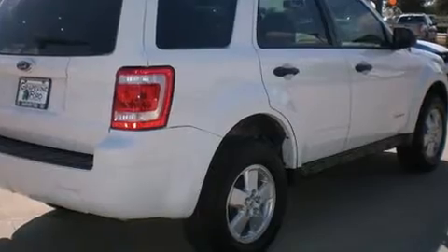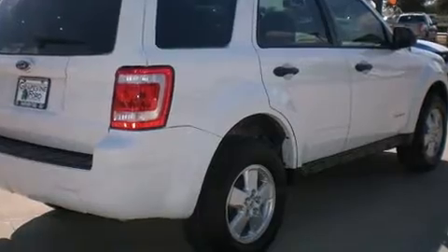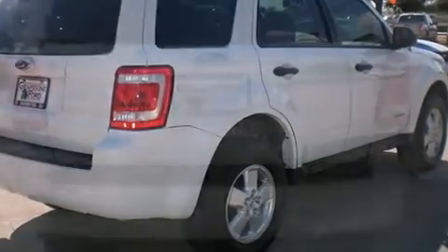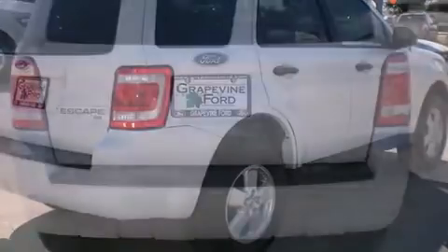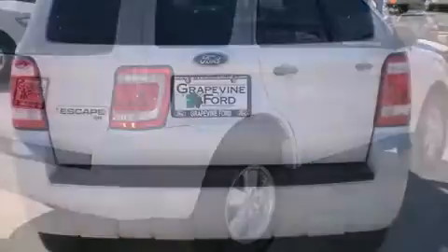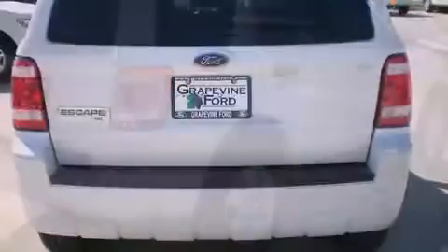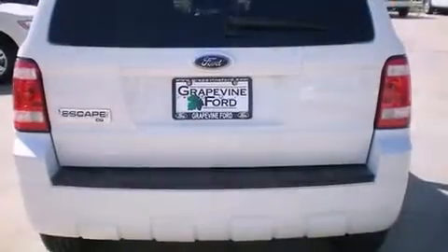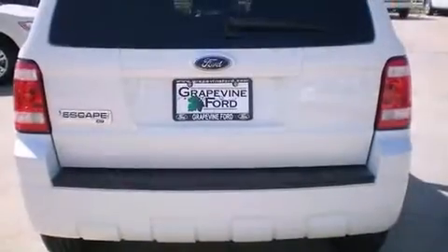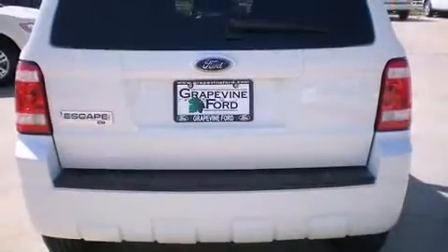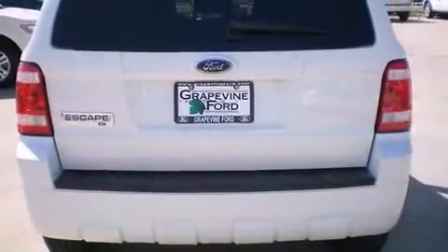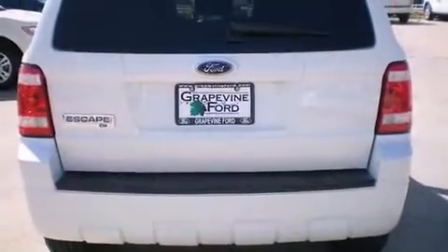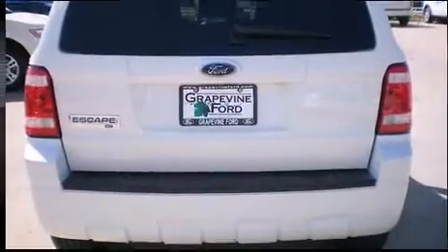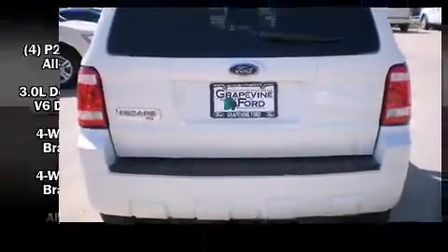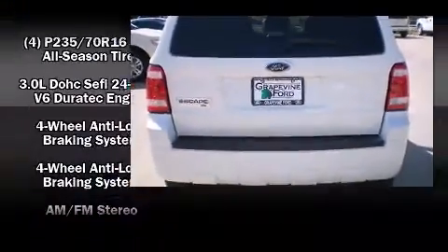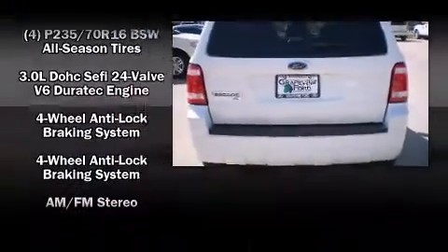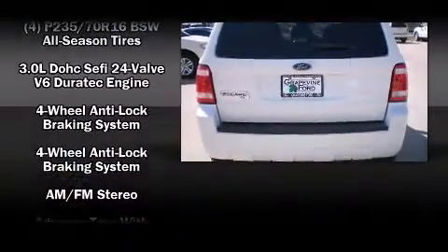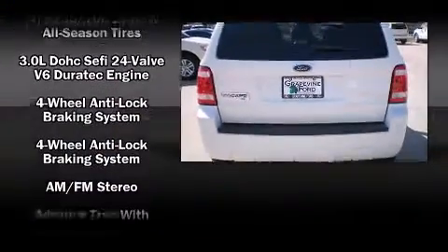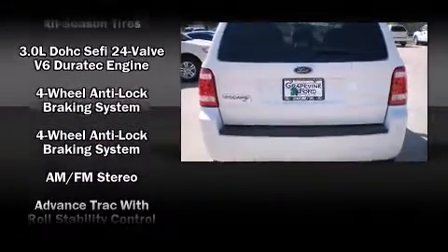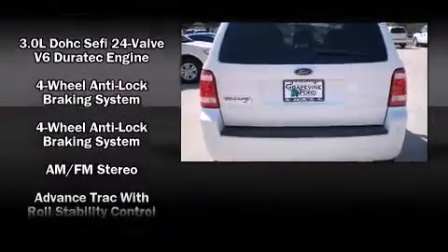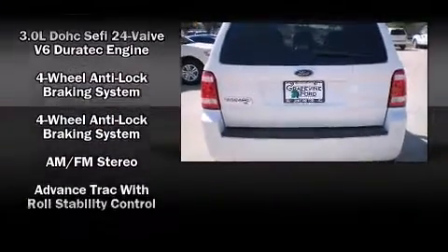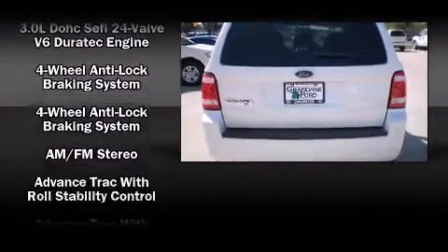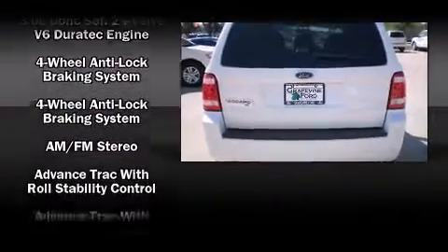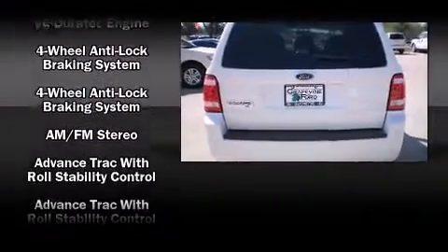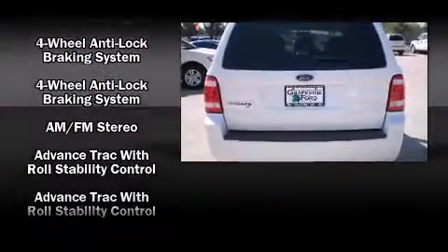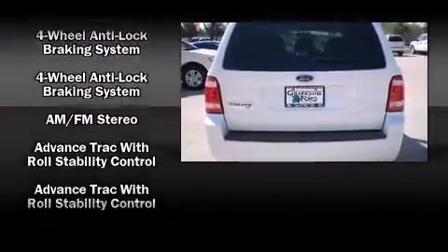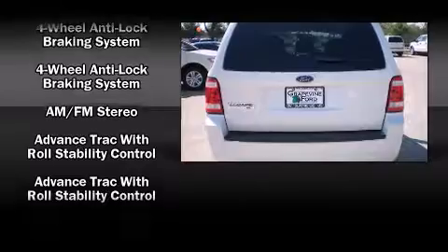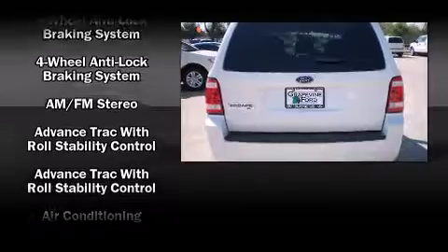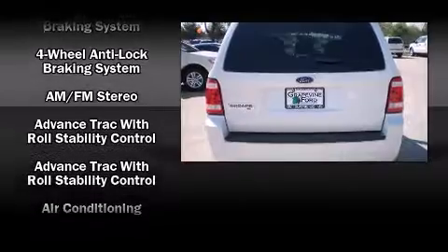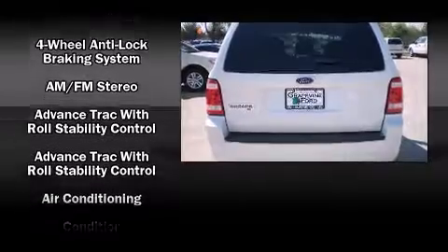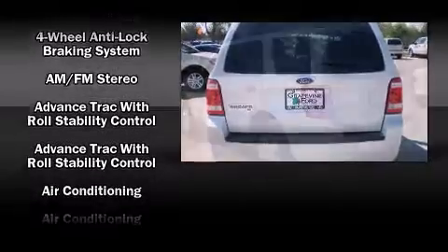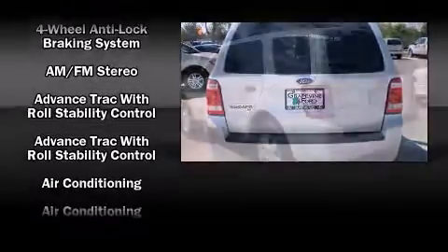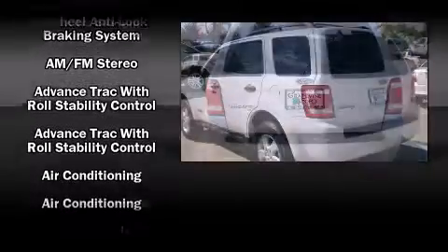A split-folding rear seat, front fog lights, remote keyless entry, and air conditioning.